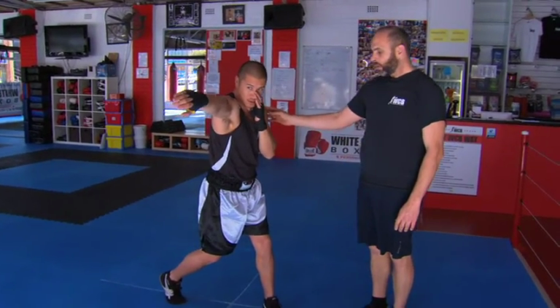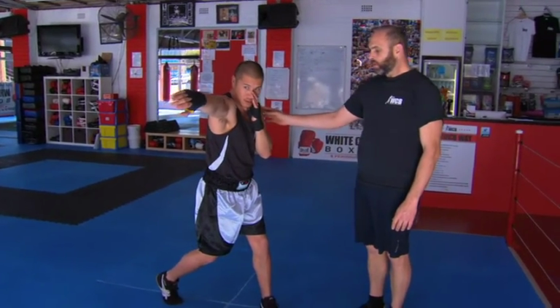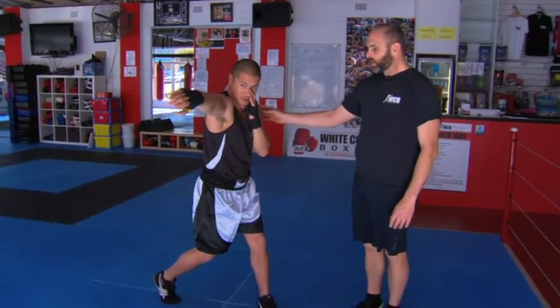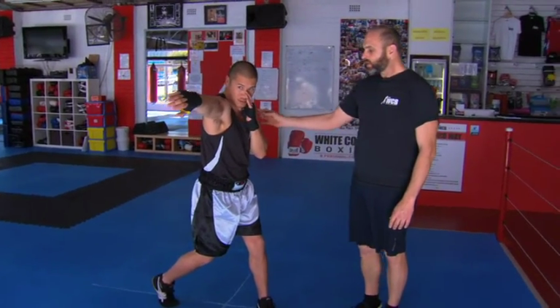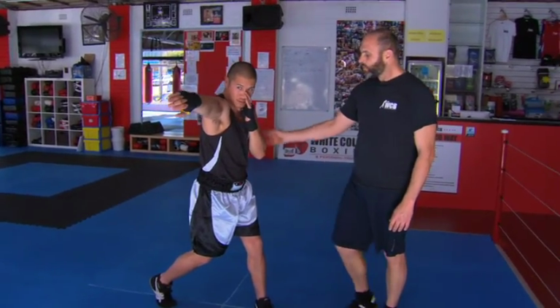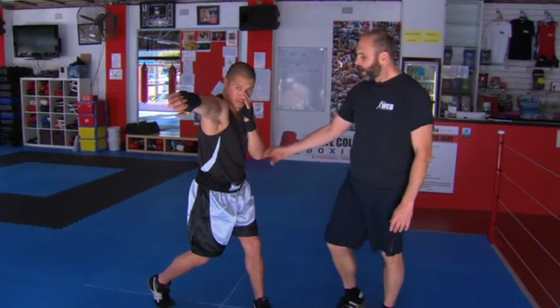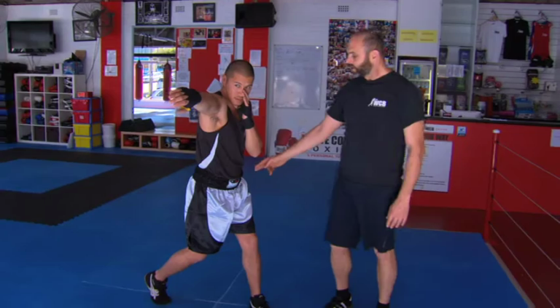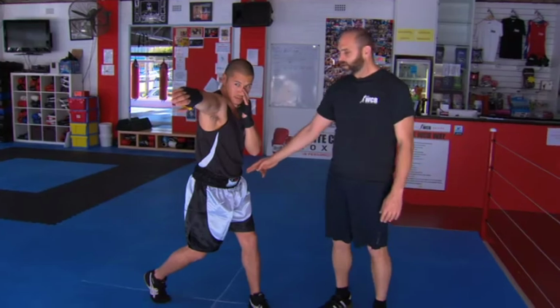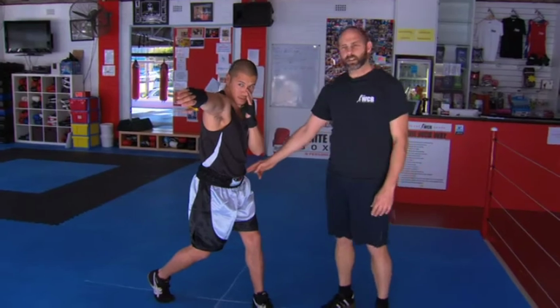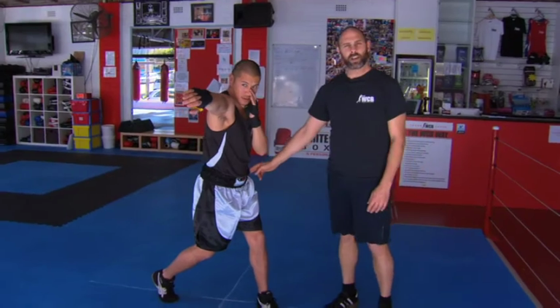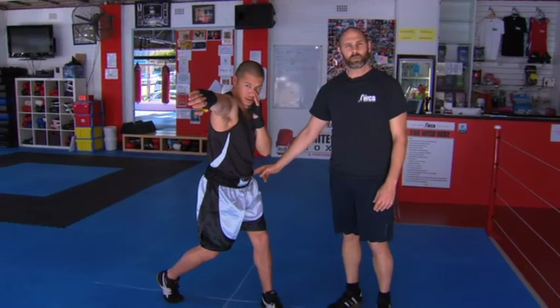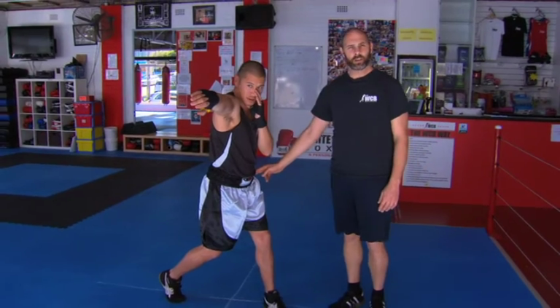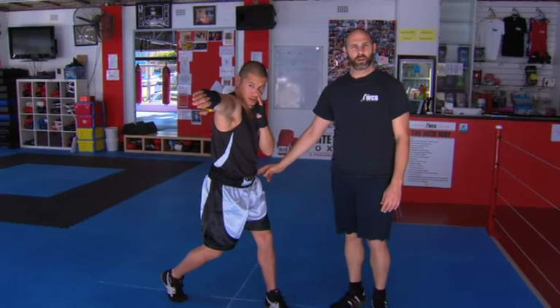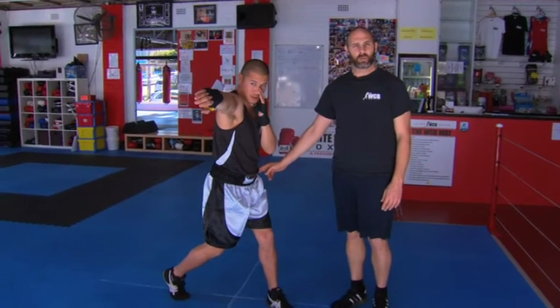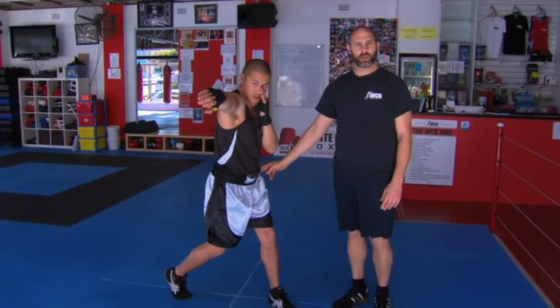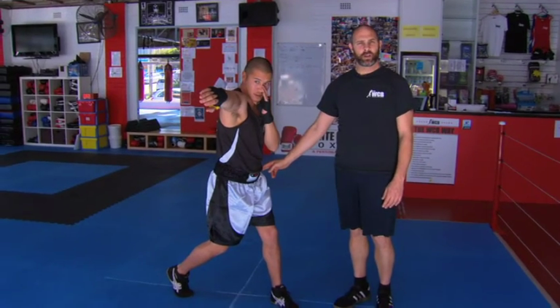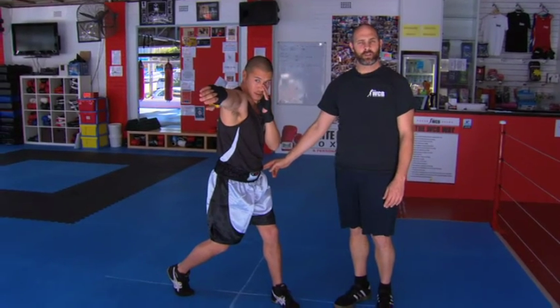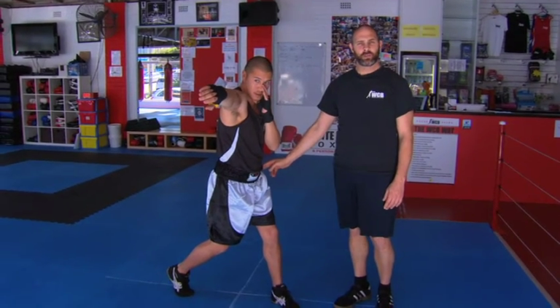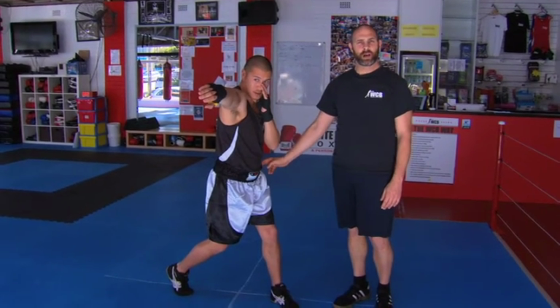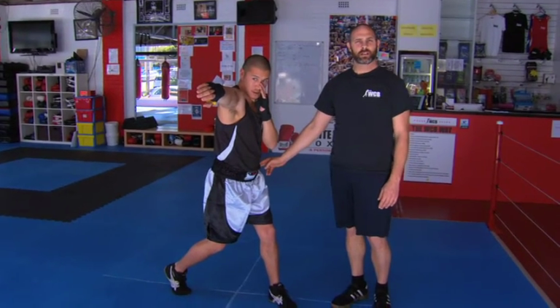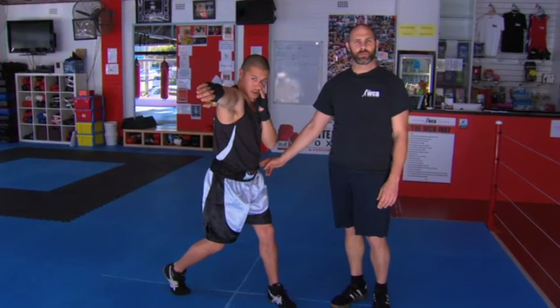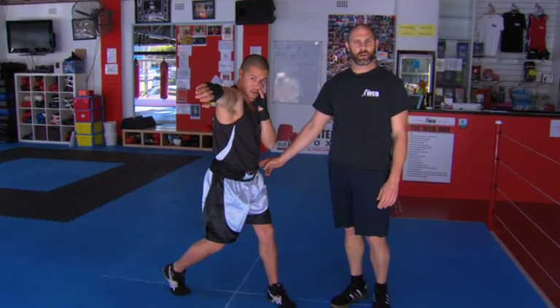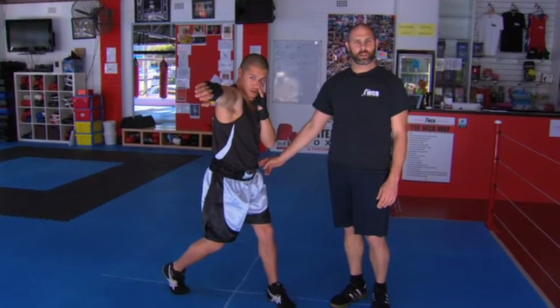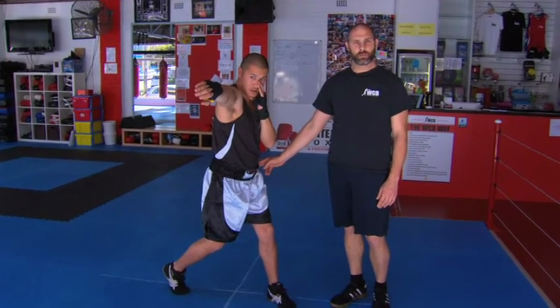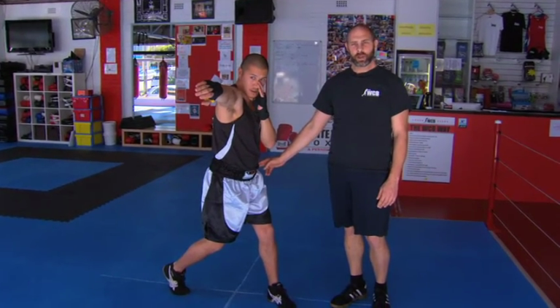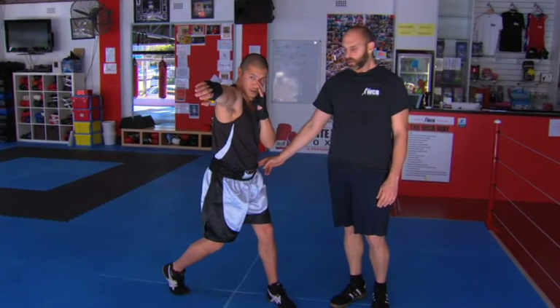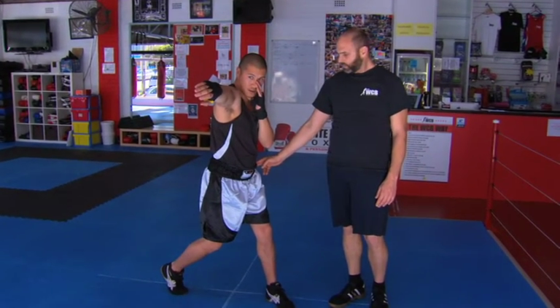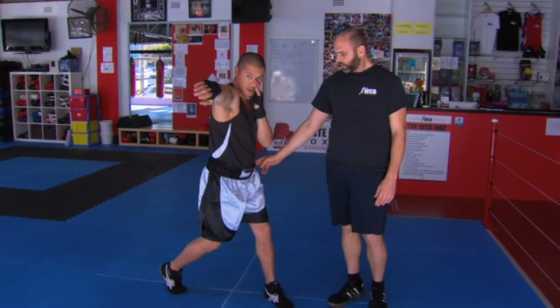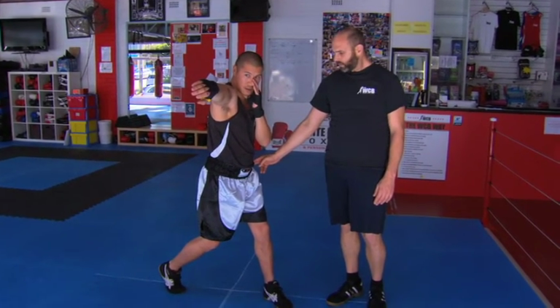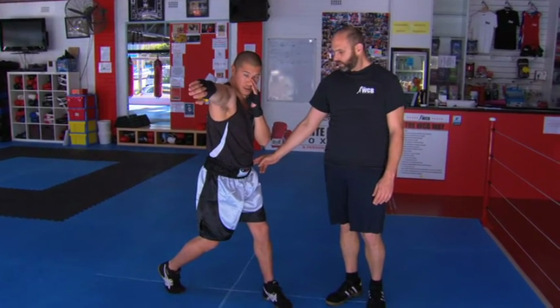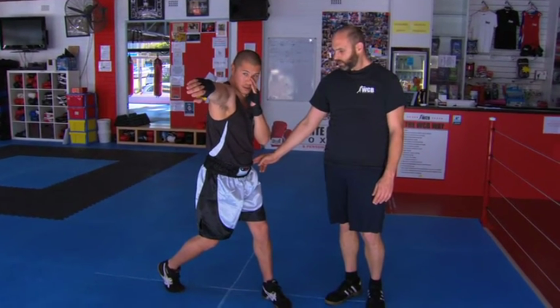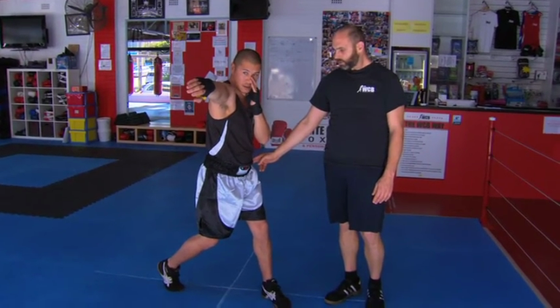Once you've mastered this hip turn, I believe that you've mastered boxing. It's very, very important.